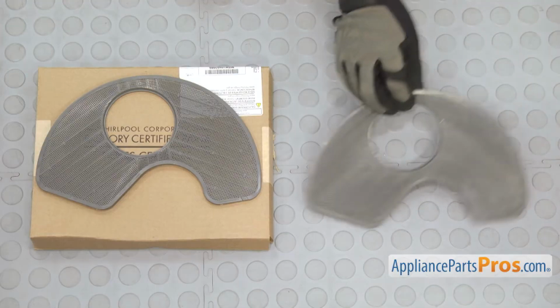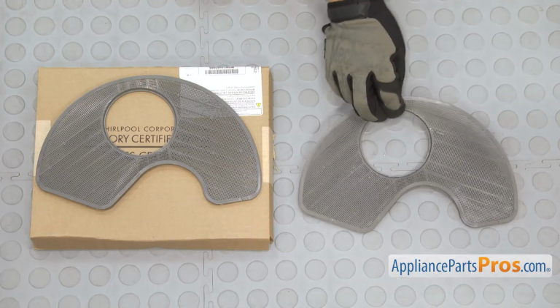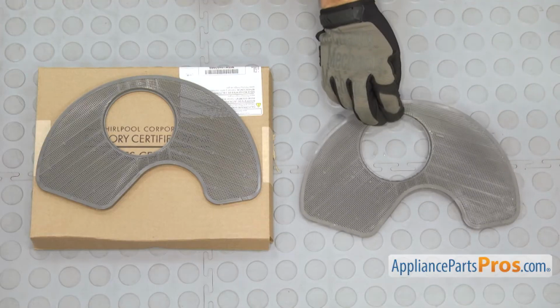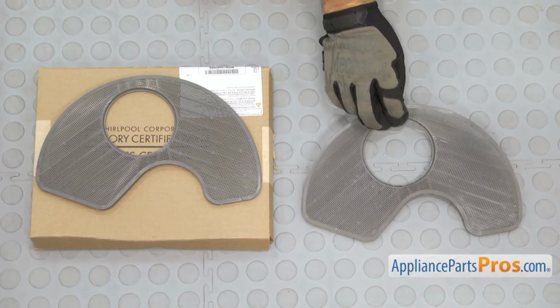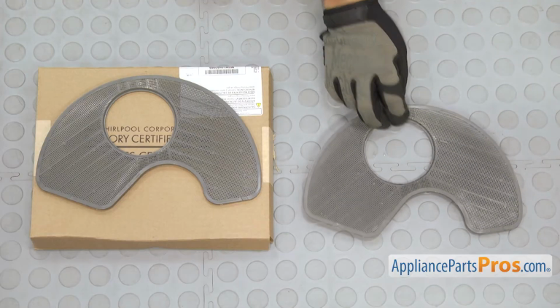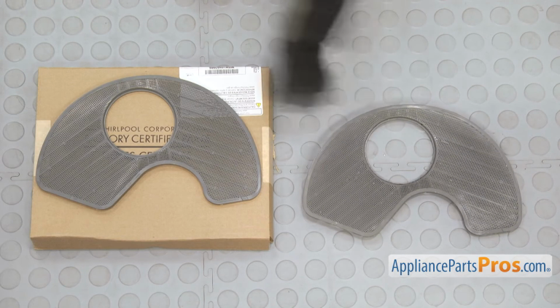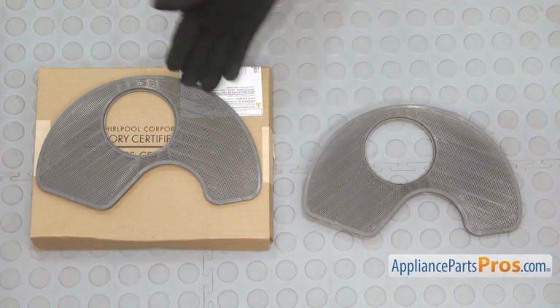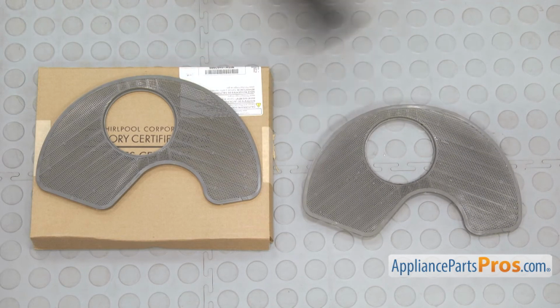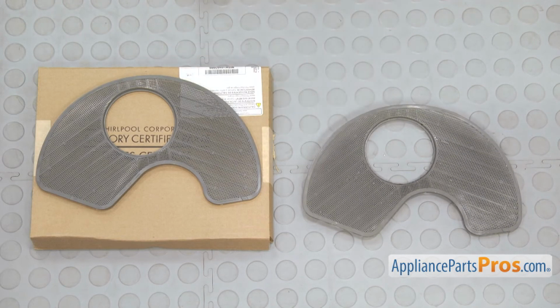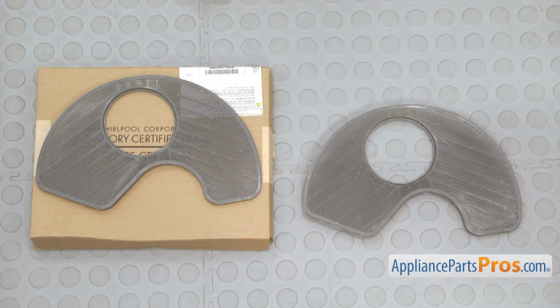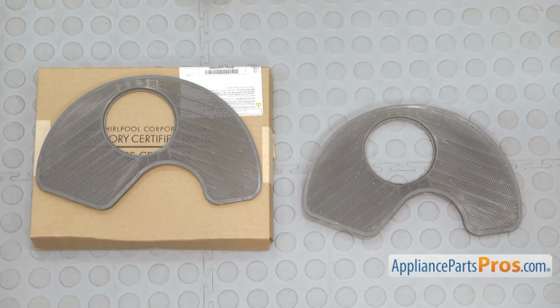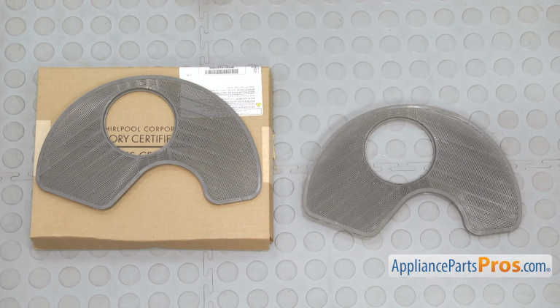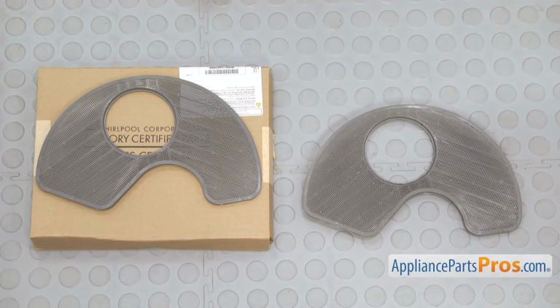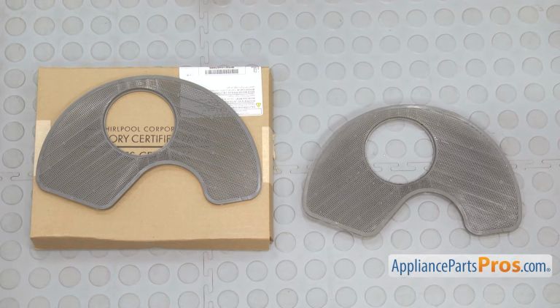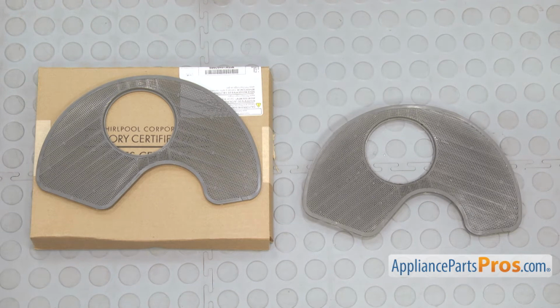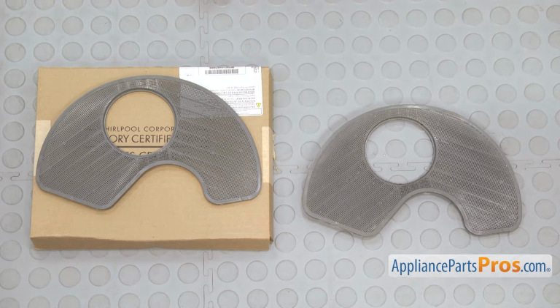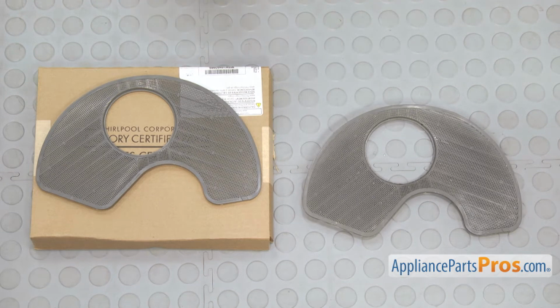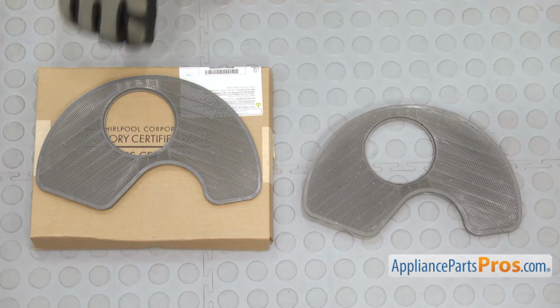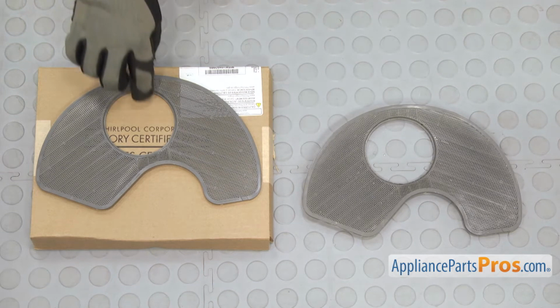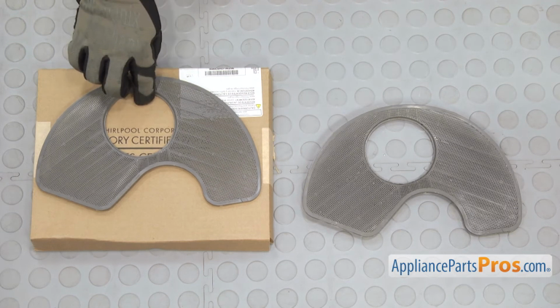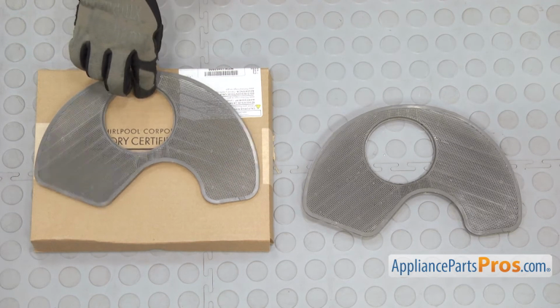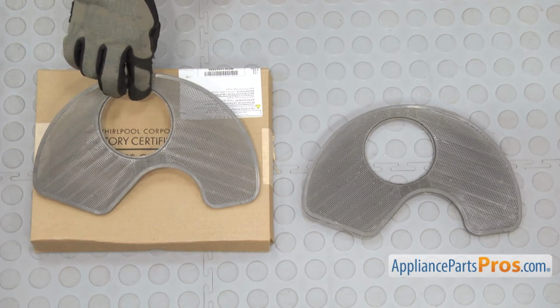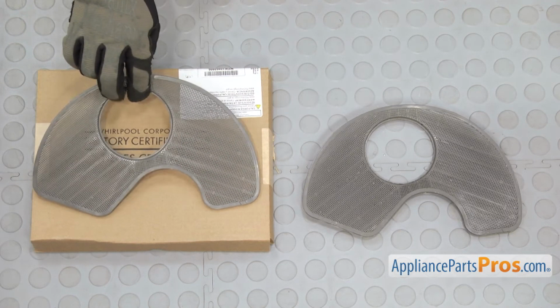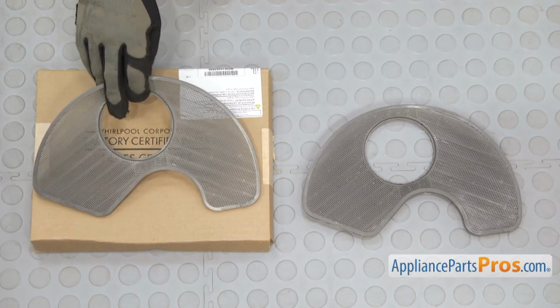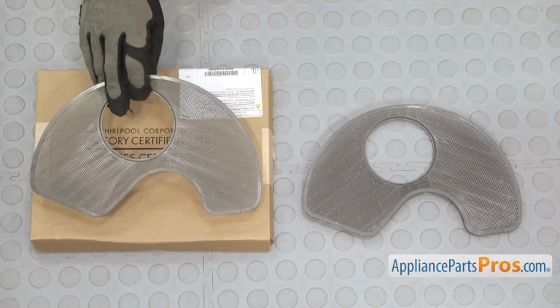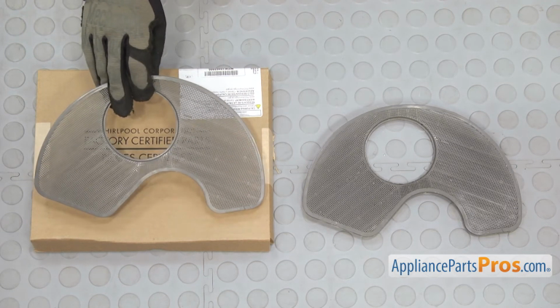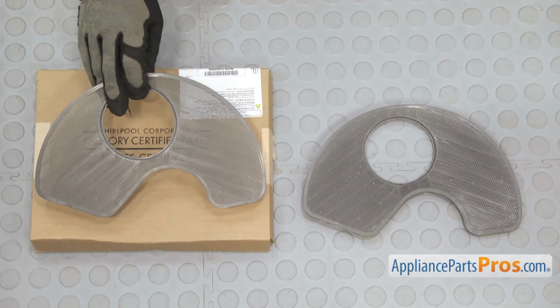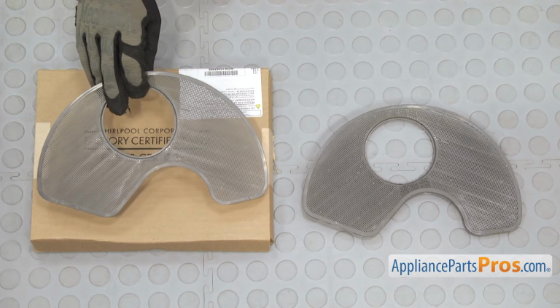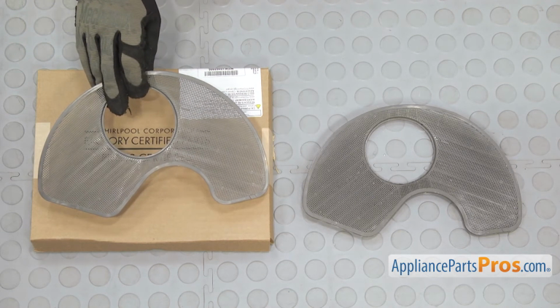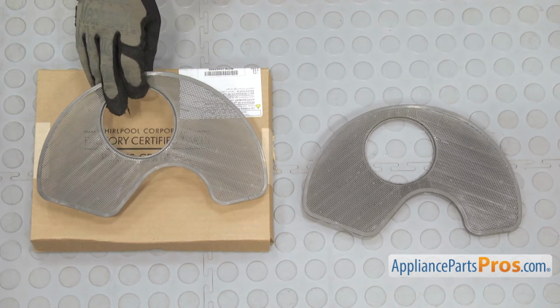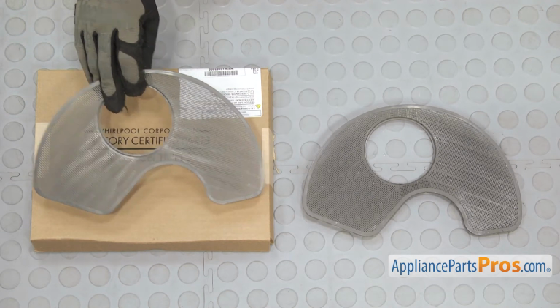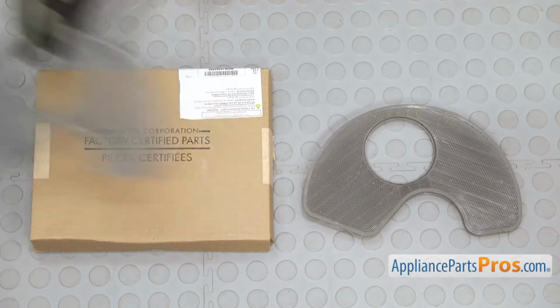Here's the old sump filter next to the new one. If you don't already have one, you can get it at AppliancePartsPros.com.